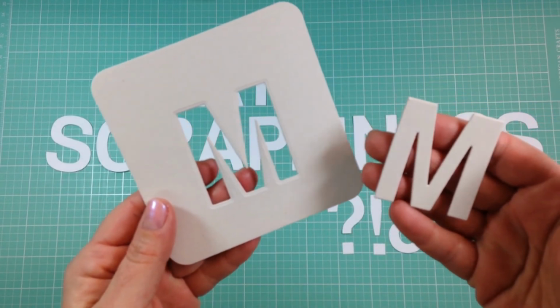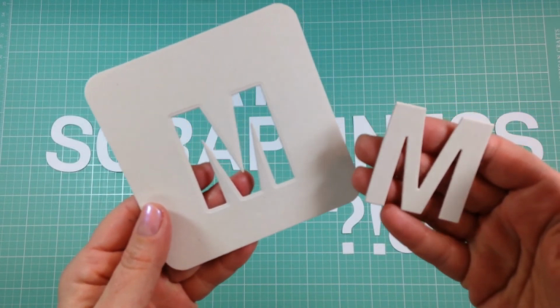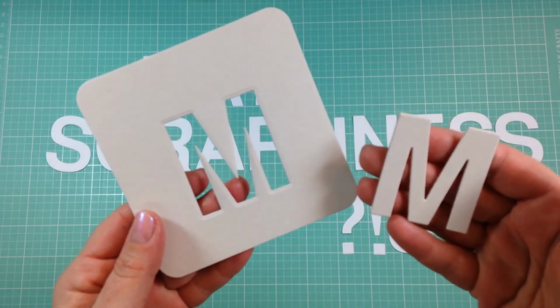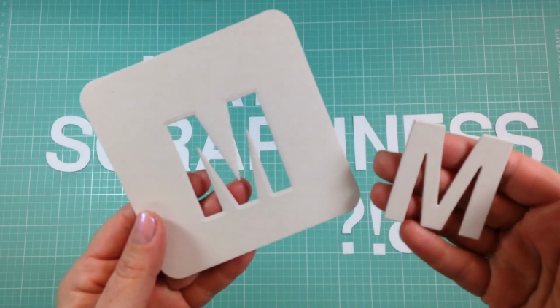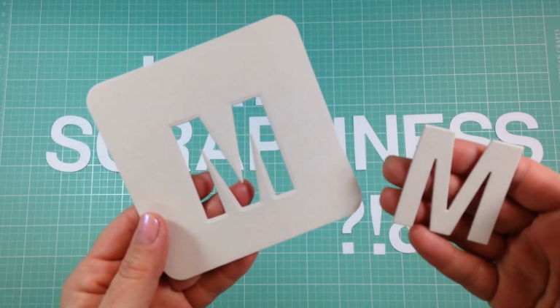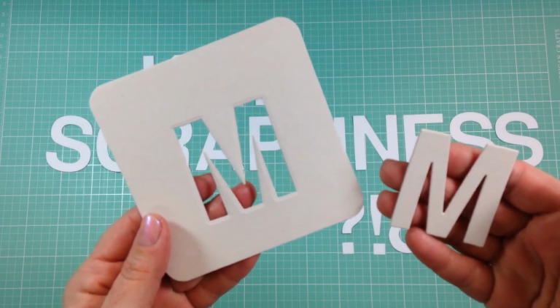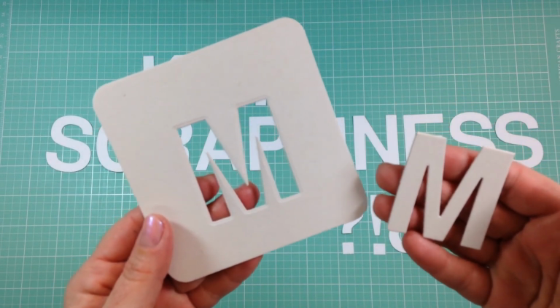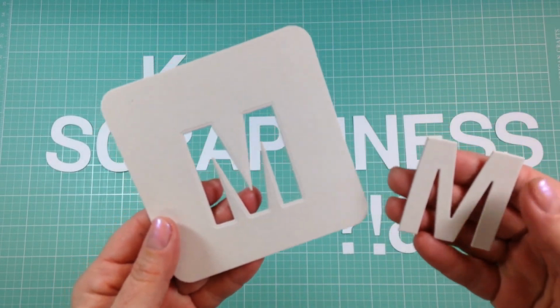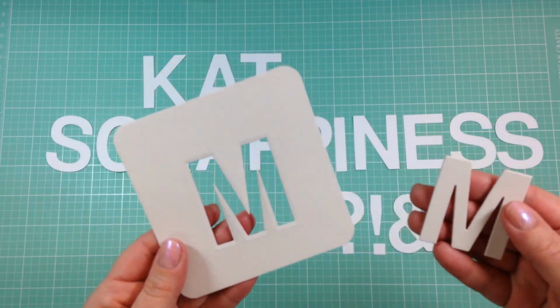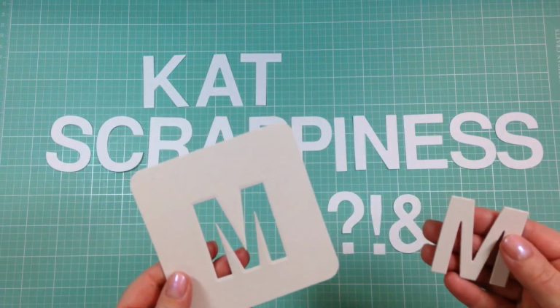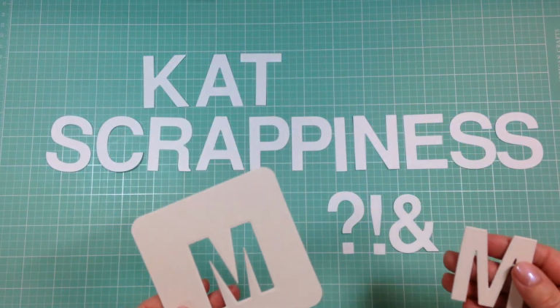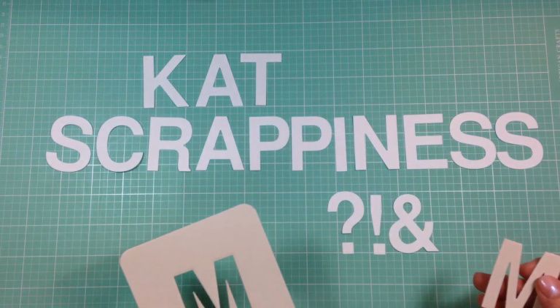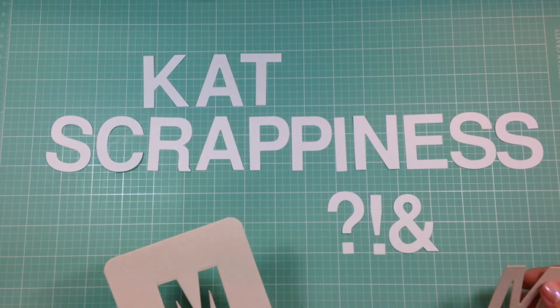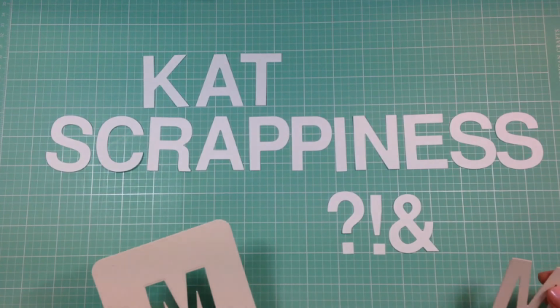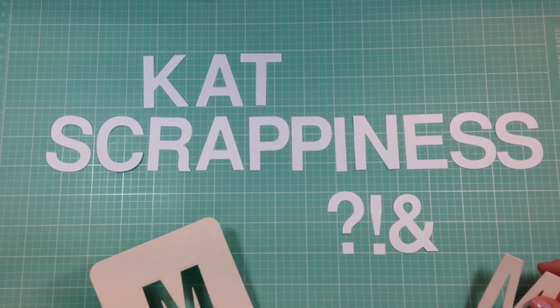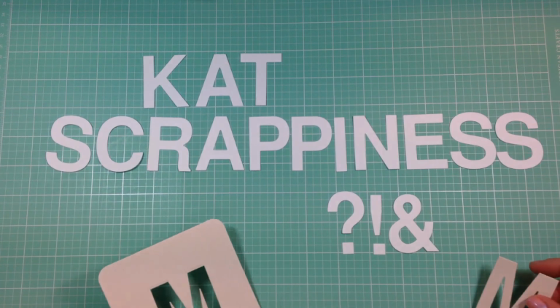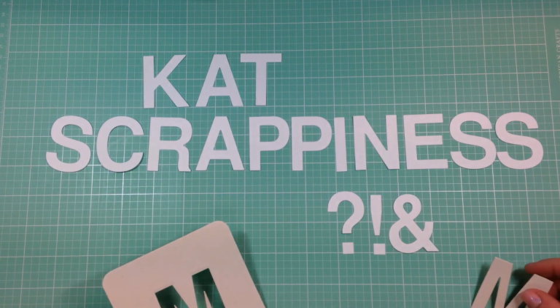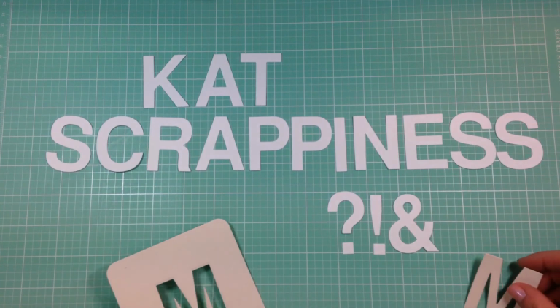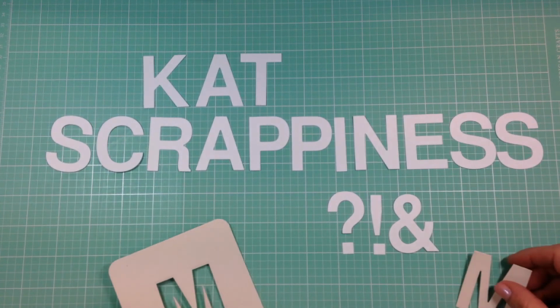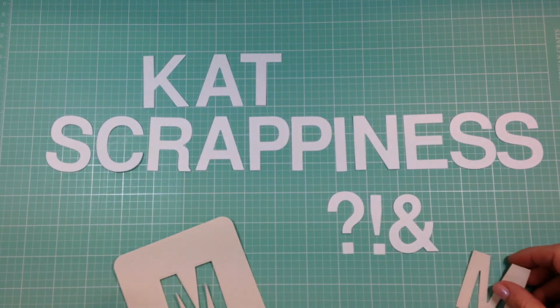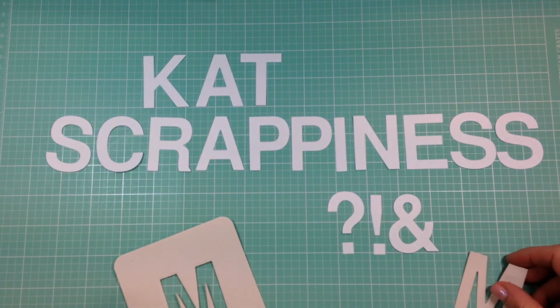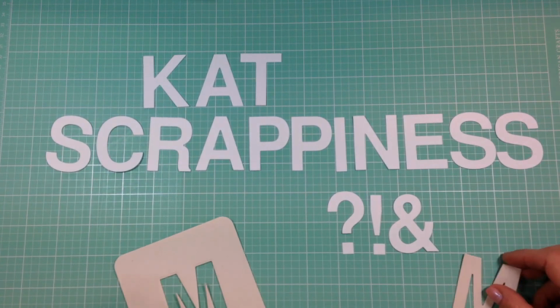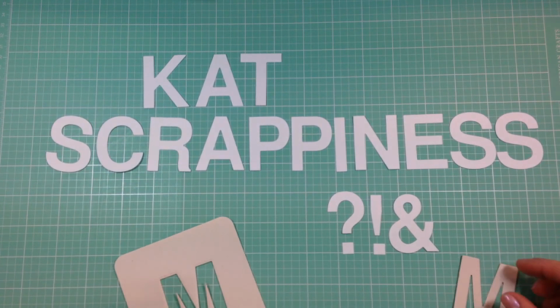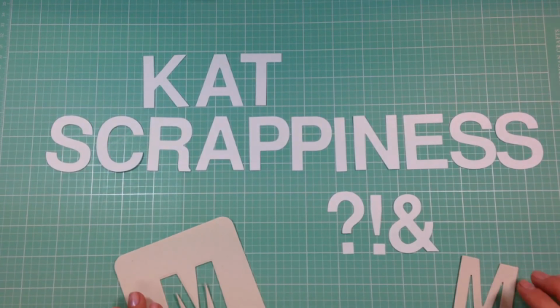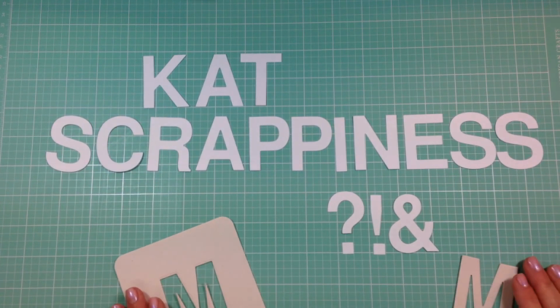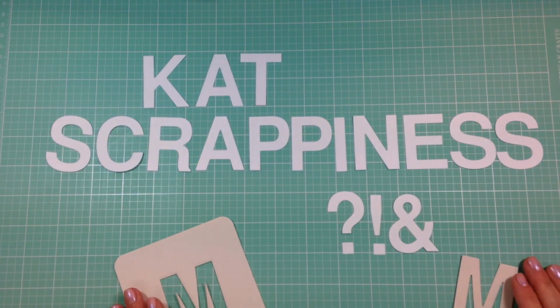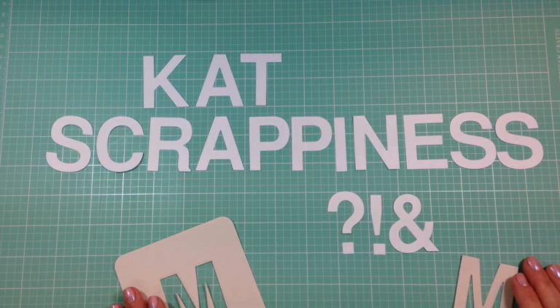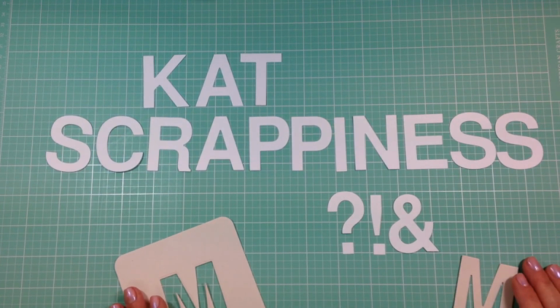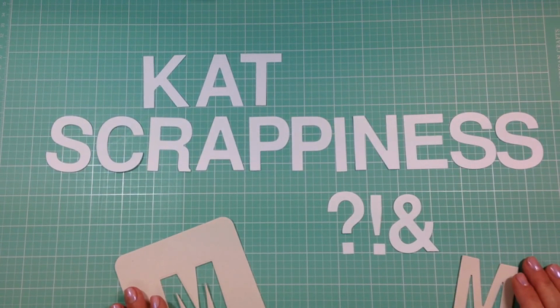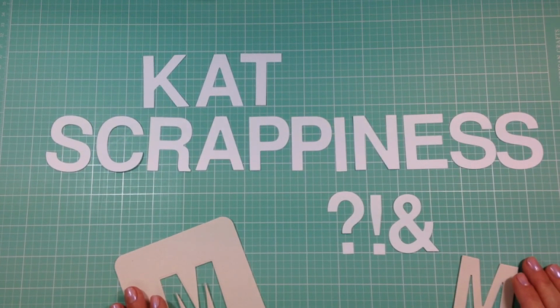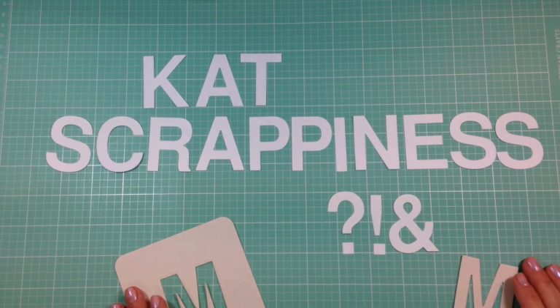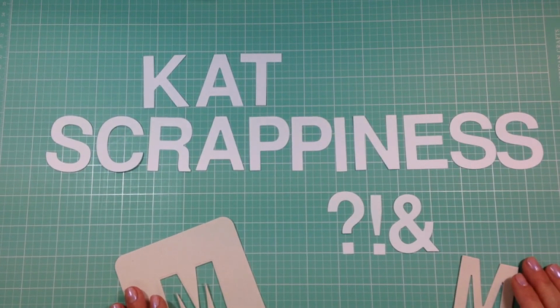The Large Alphabet die set can be found at Catscrappiness.com. Thanks so much for joining me and have a great day!